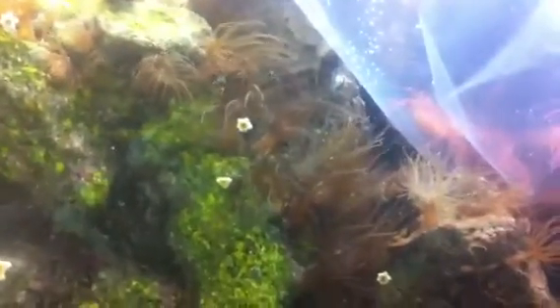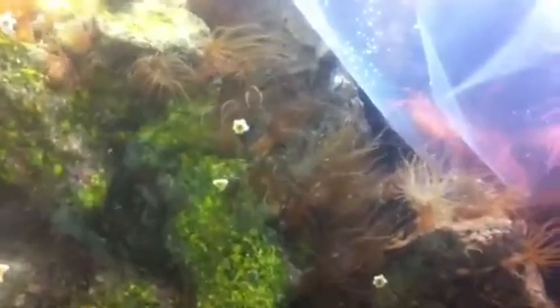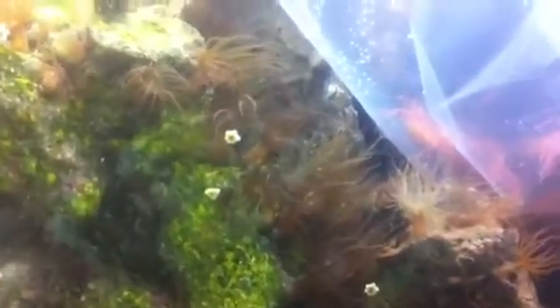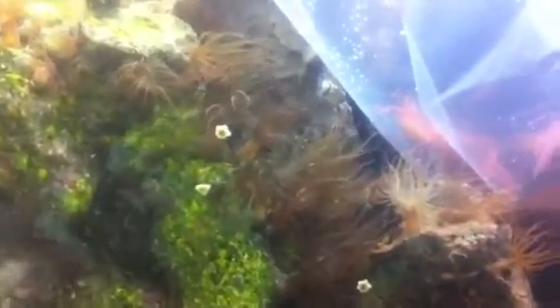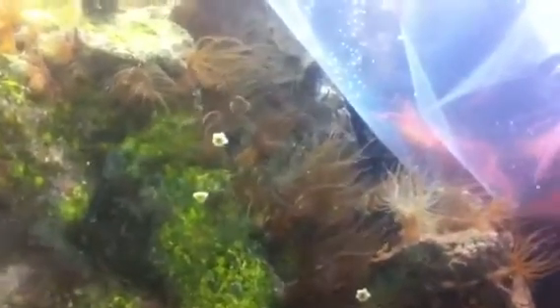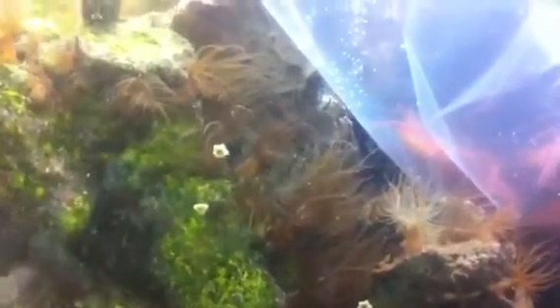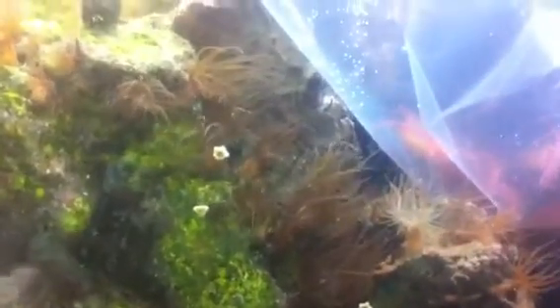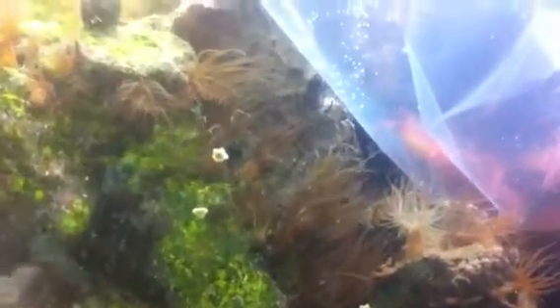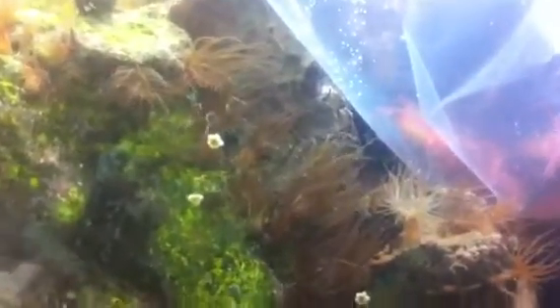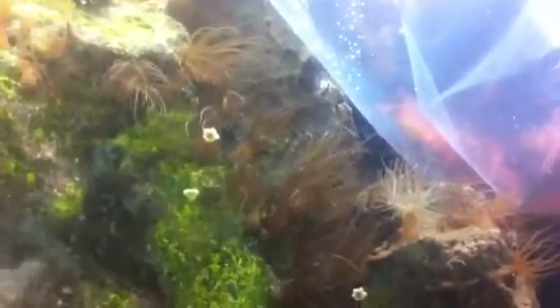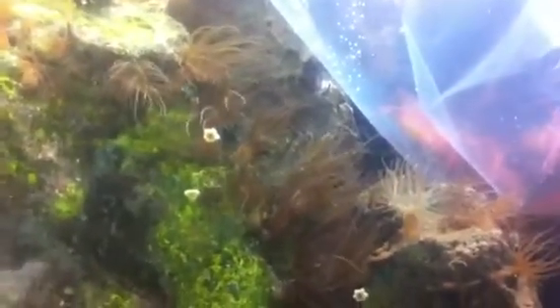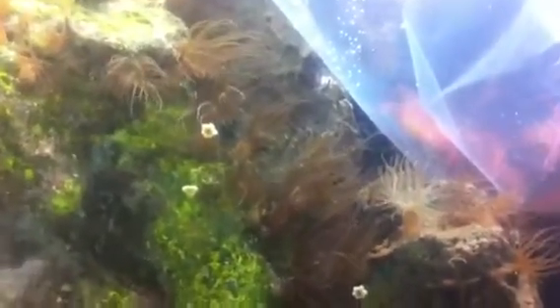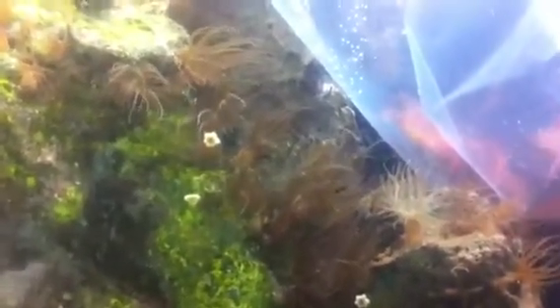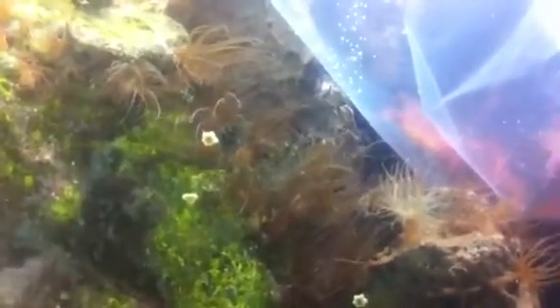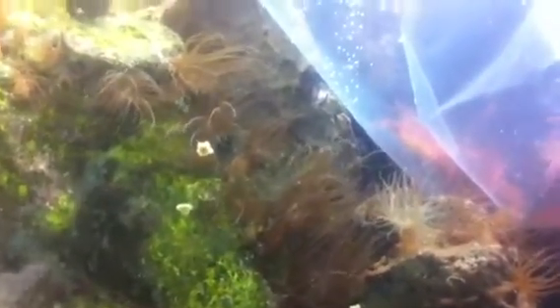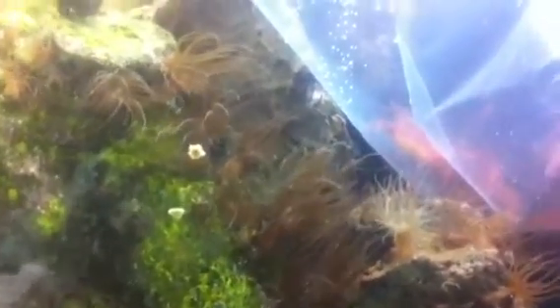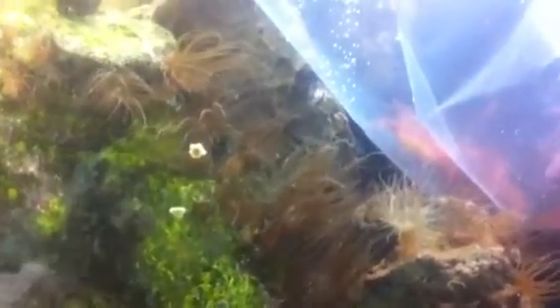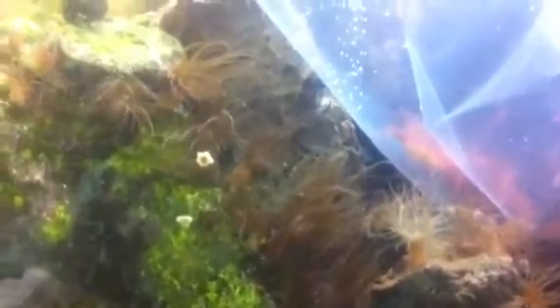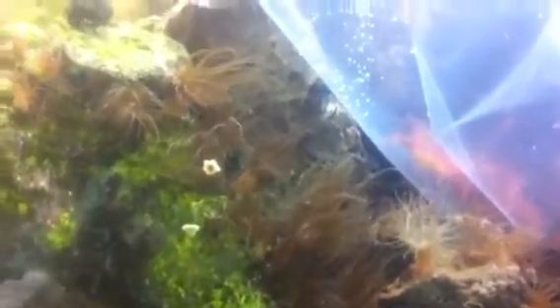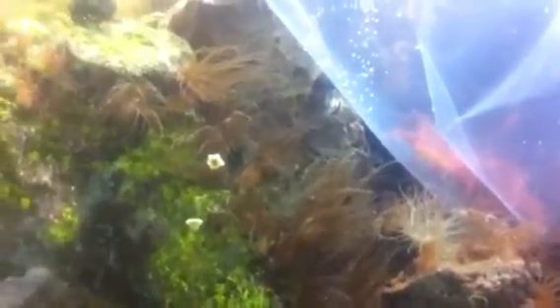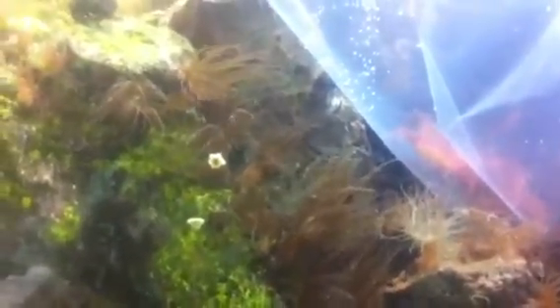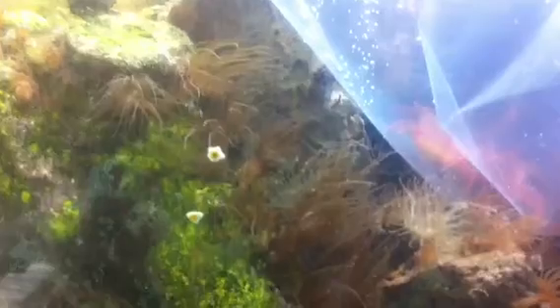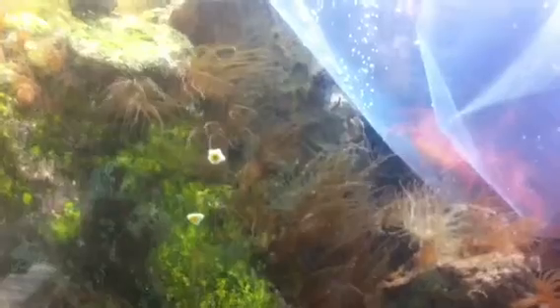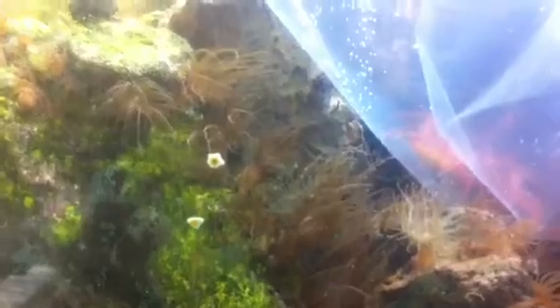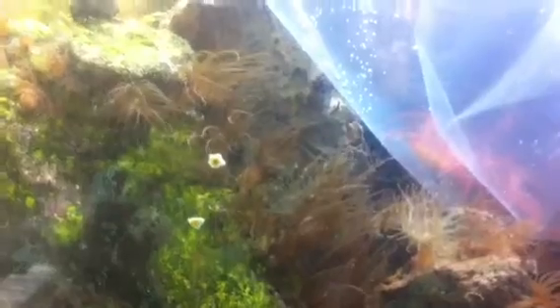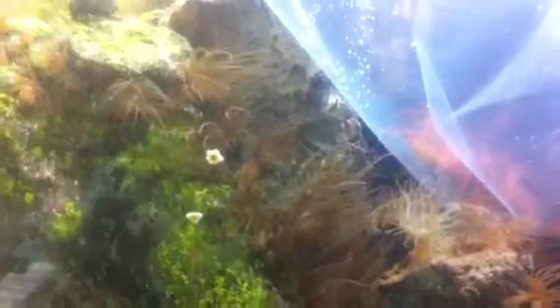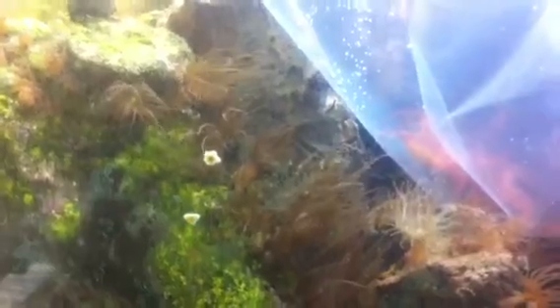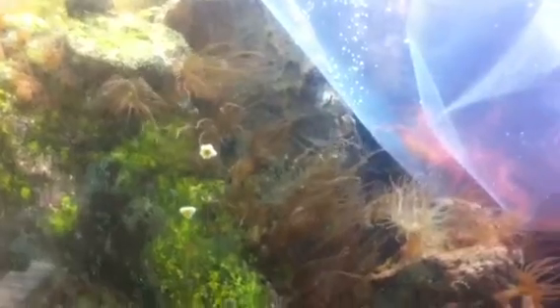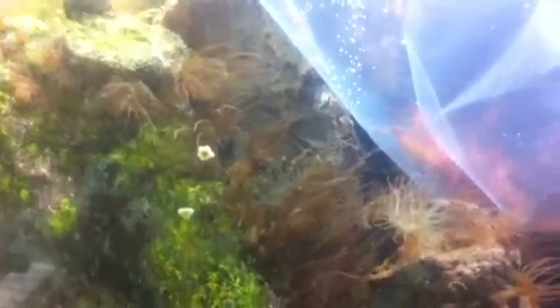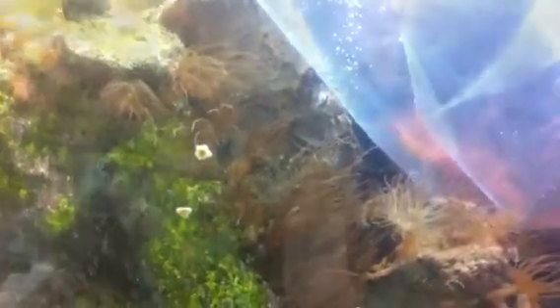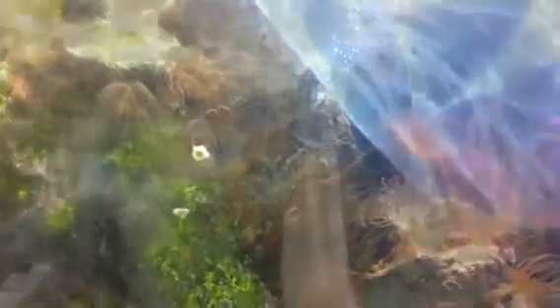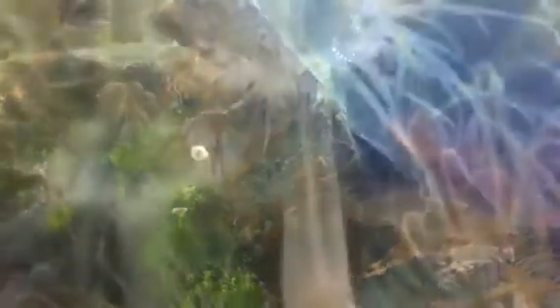Look at all these Aiptasias. And every day you walk by this tank, there's double the amount.